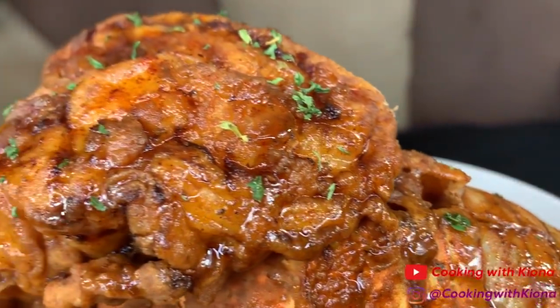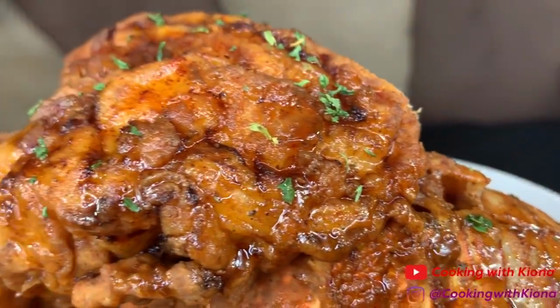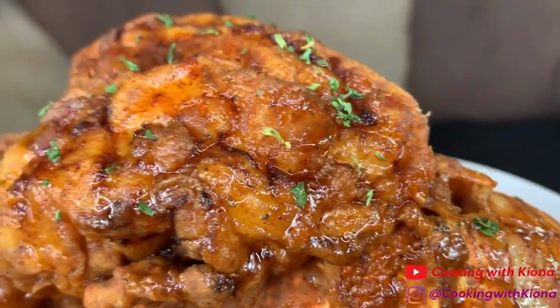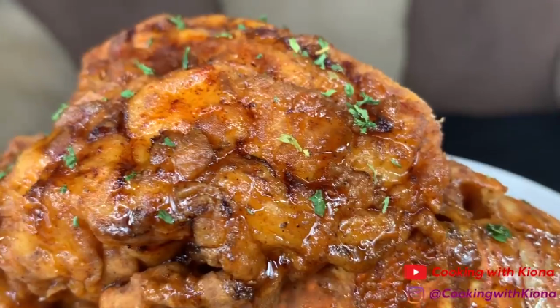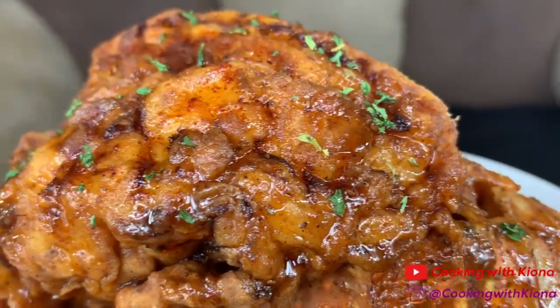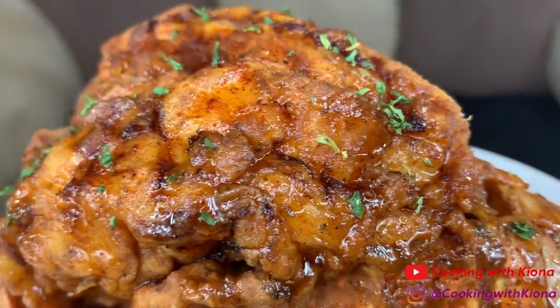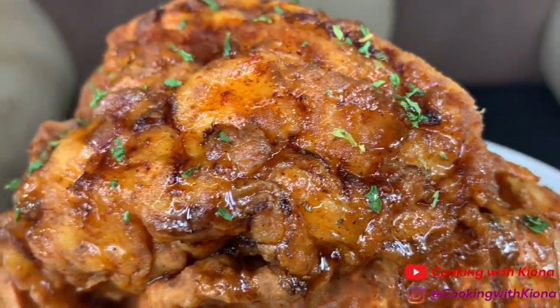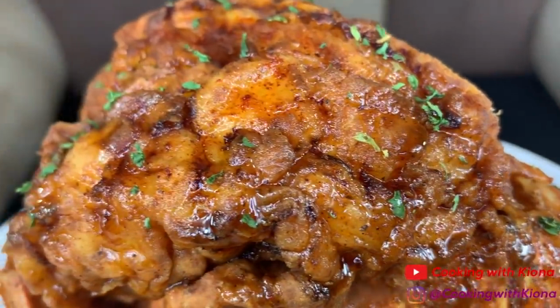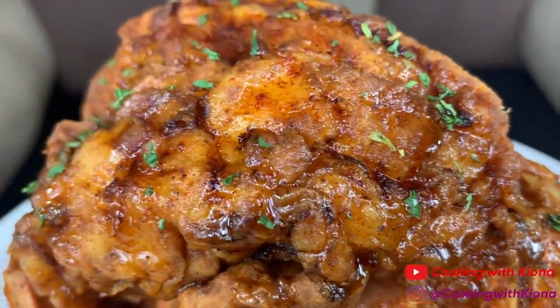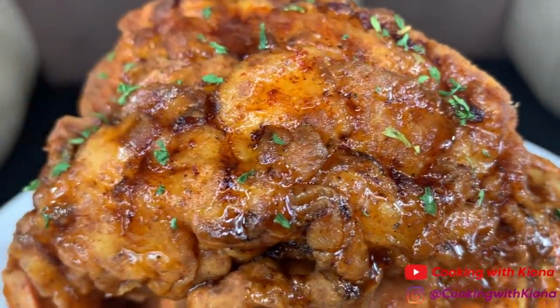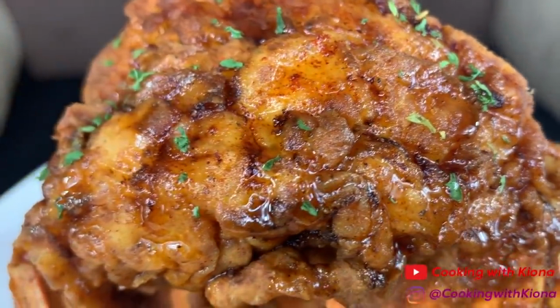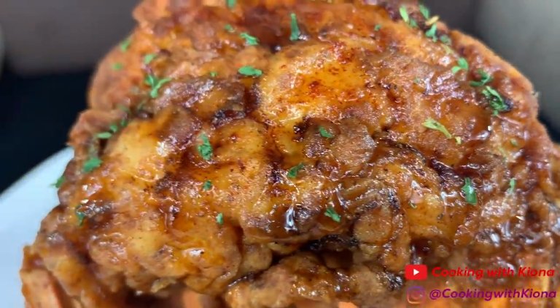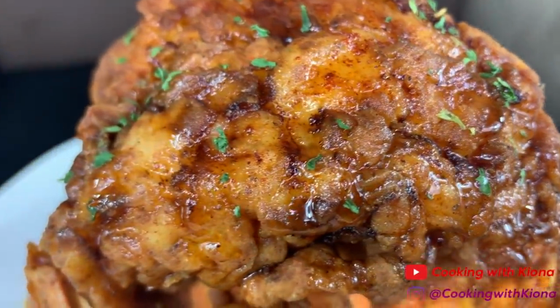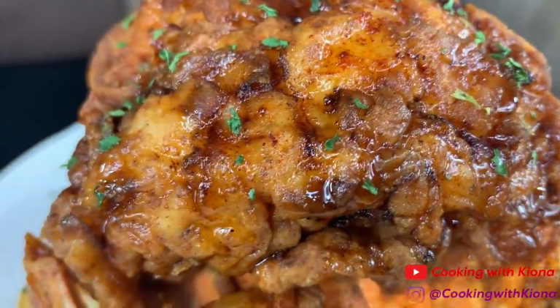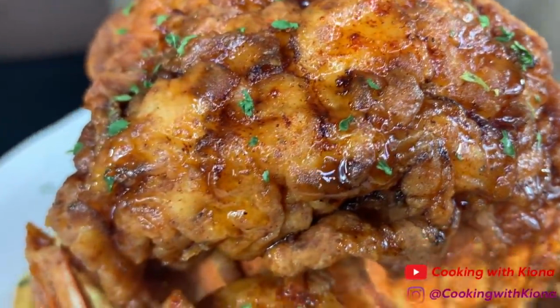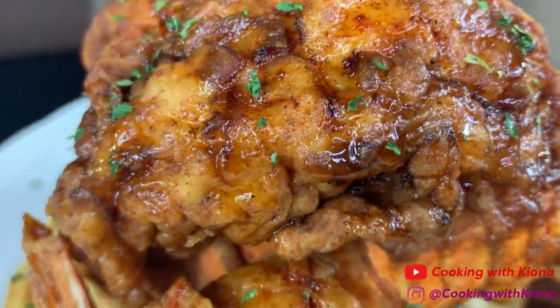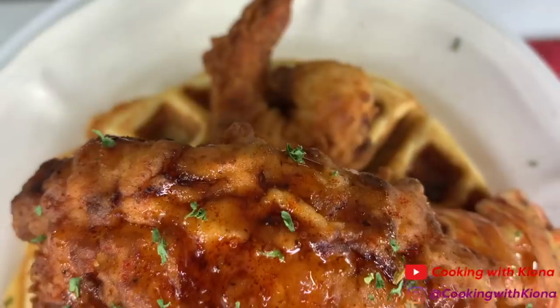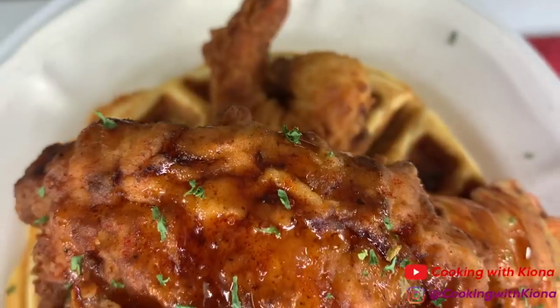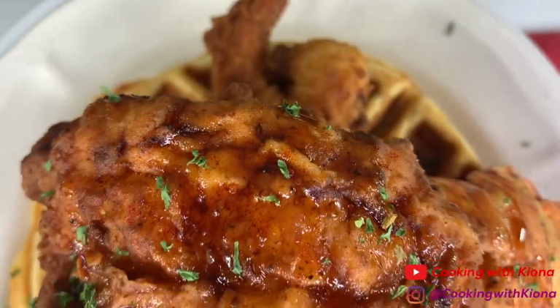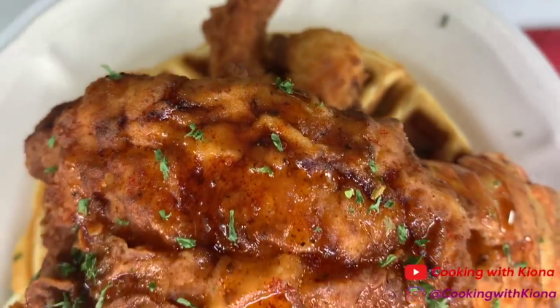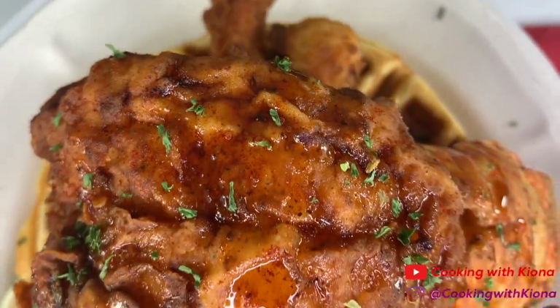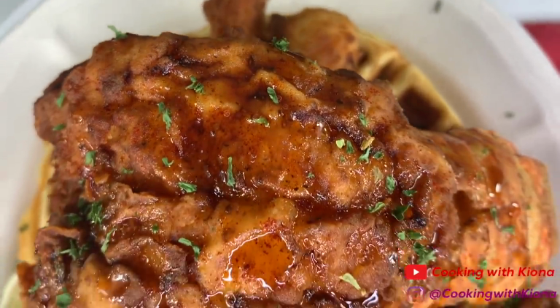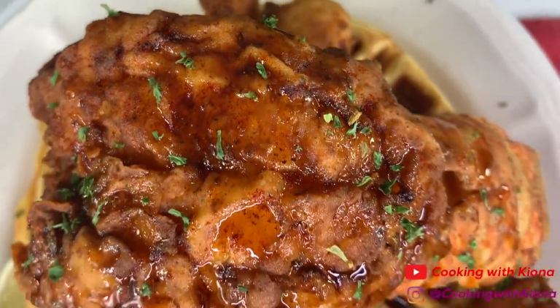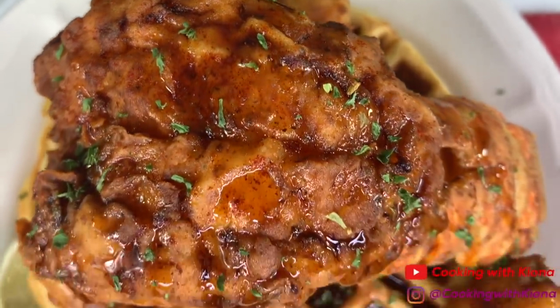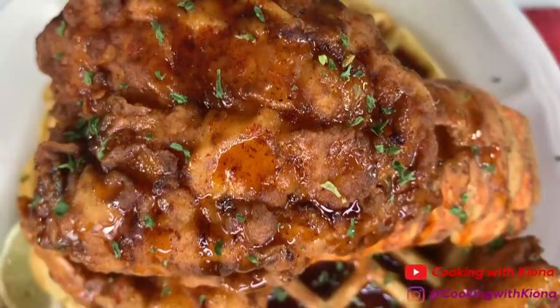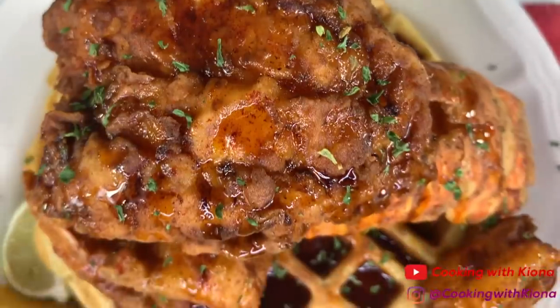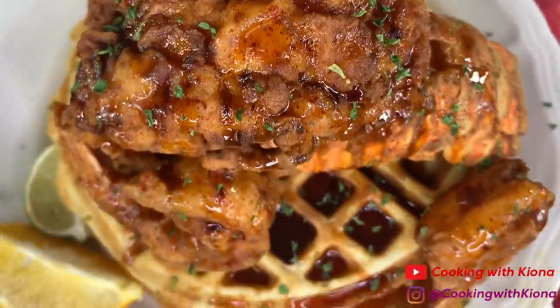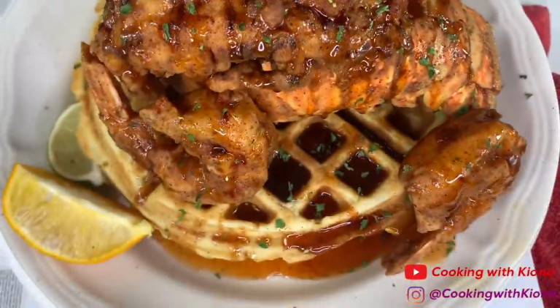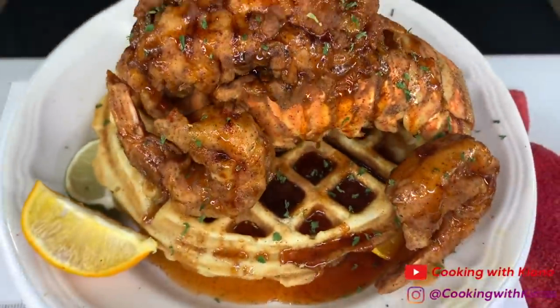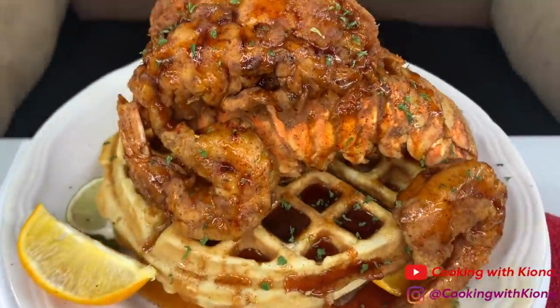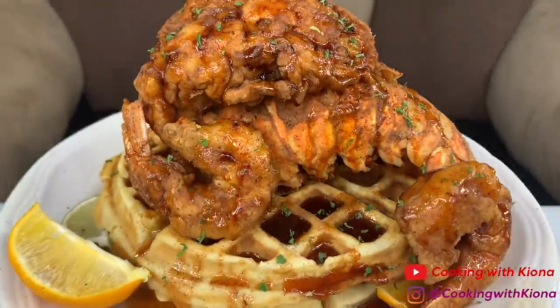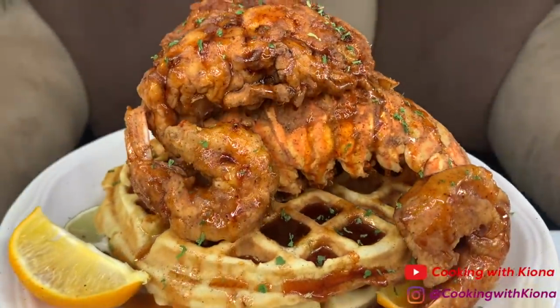Hey everyone! Today I'll be teaching you how to make fried lobster and waffles with spicy syrup. This was delicious and fun to make, so let's get started with the video.